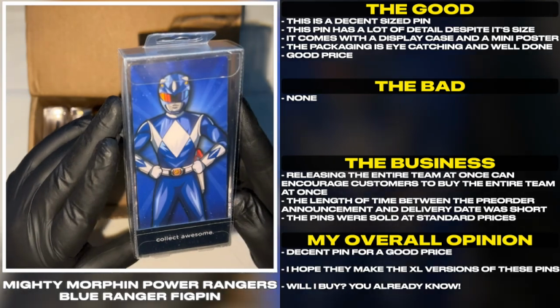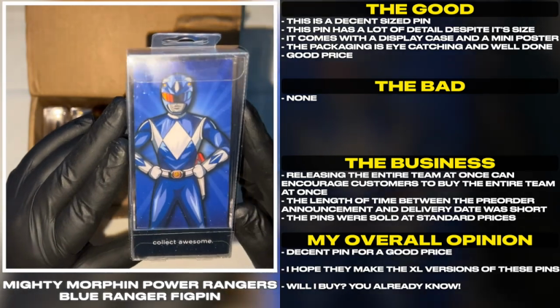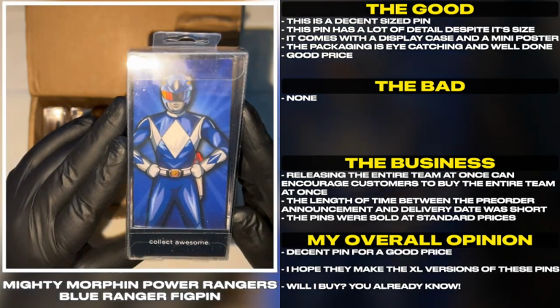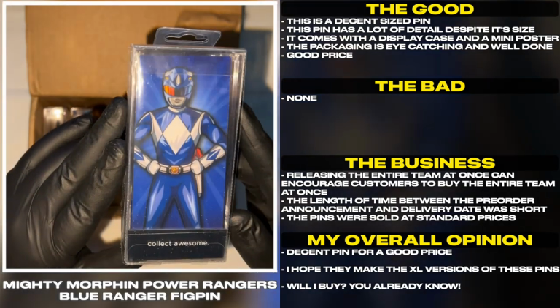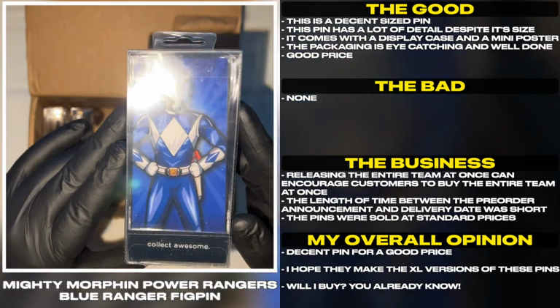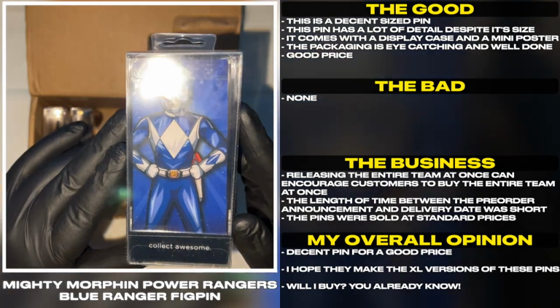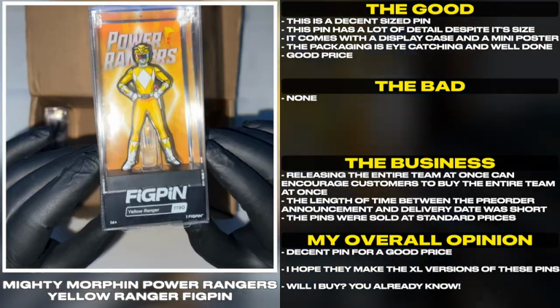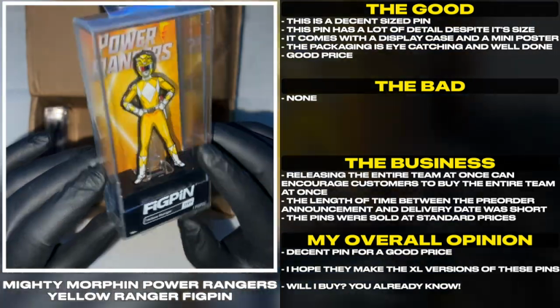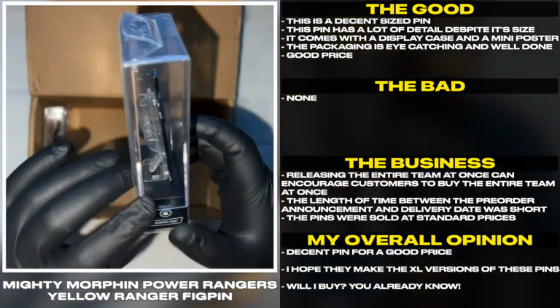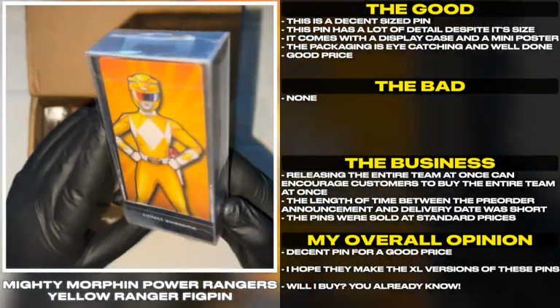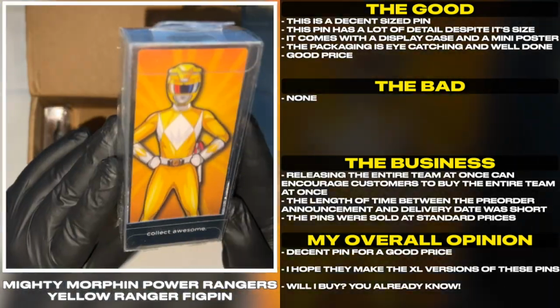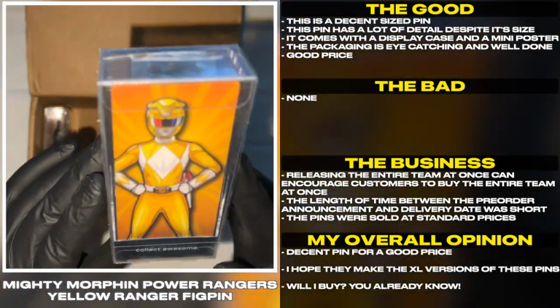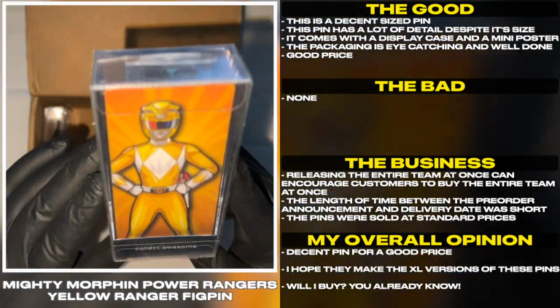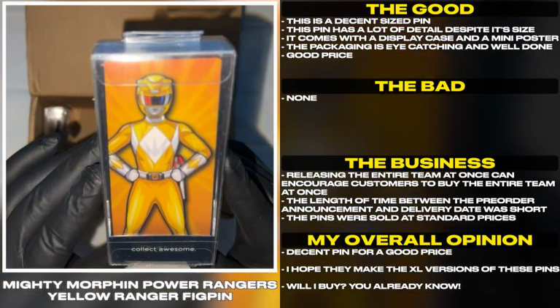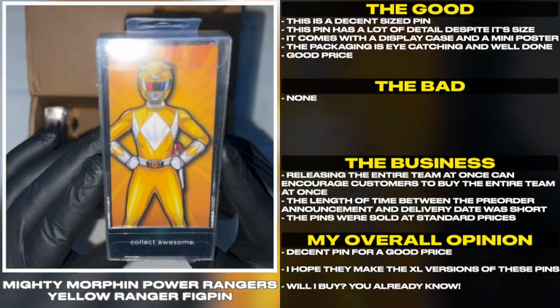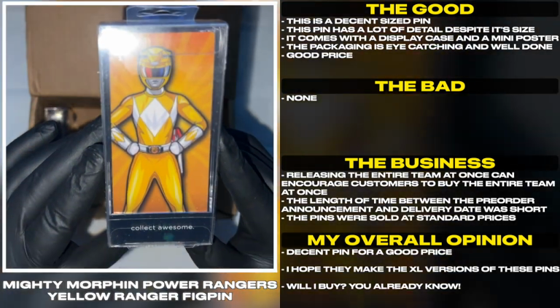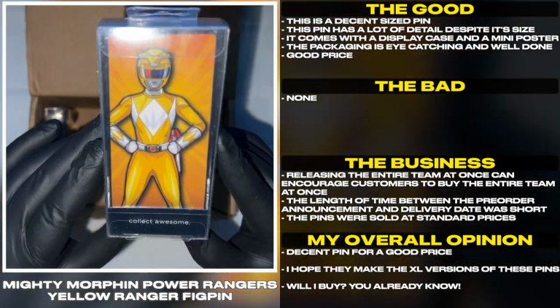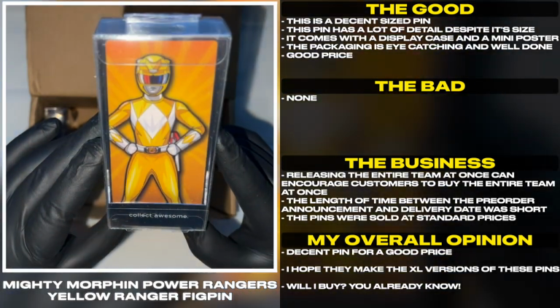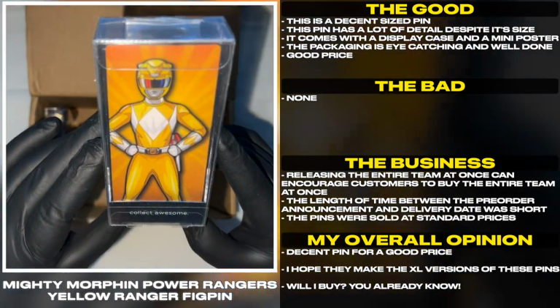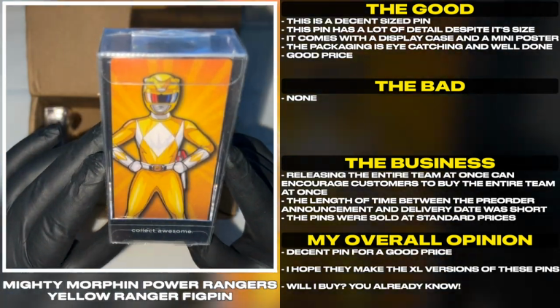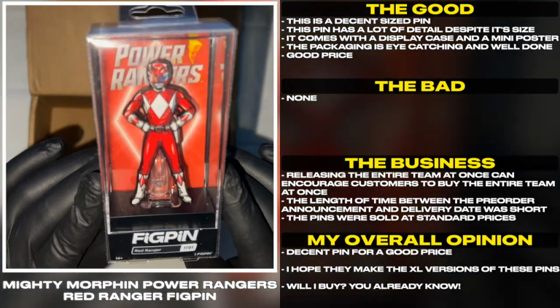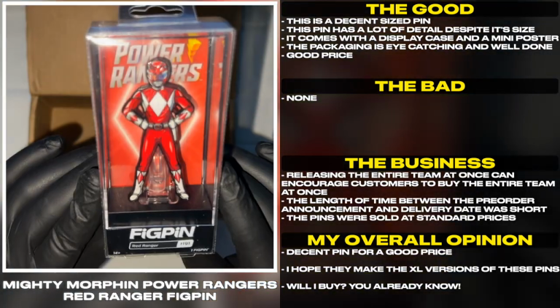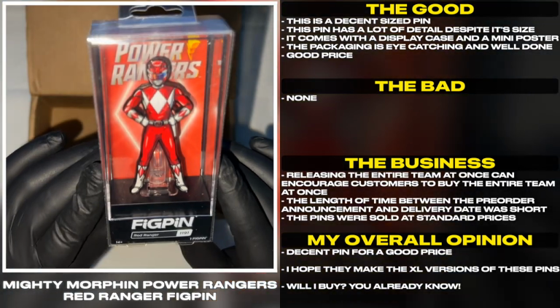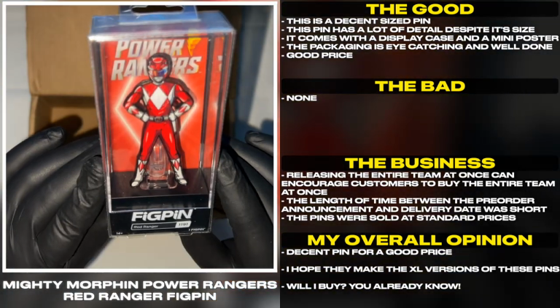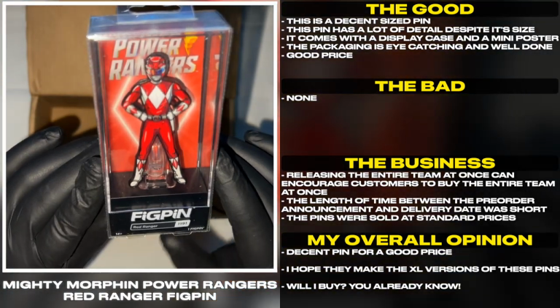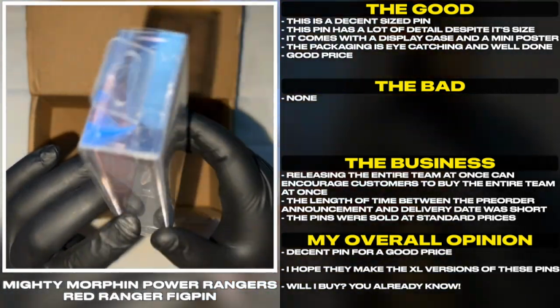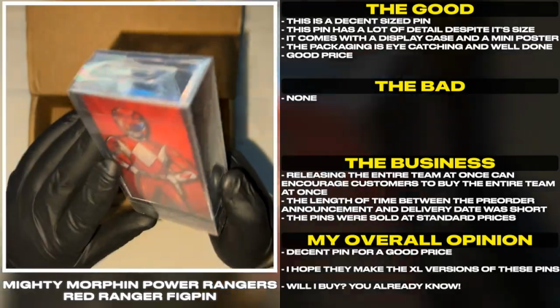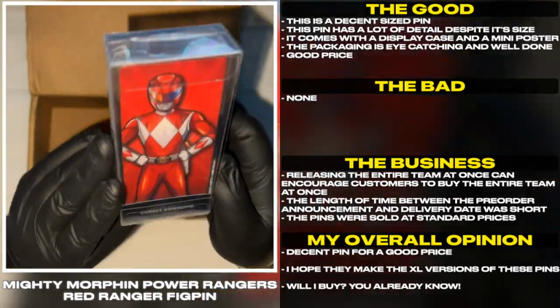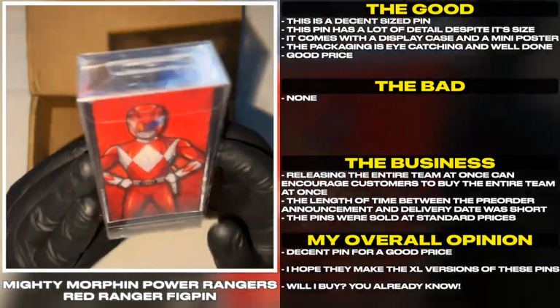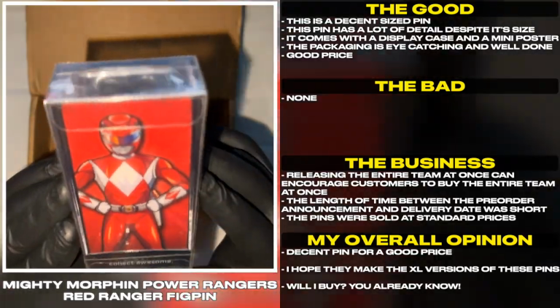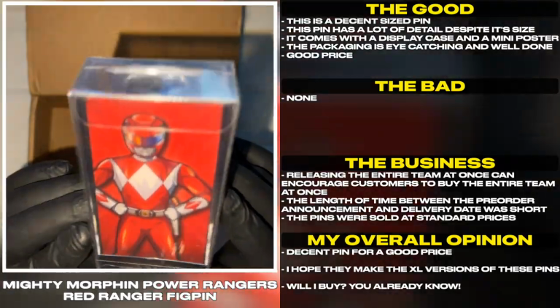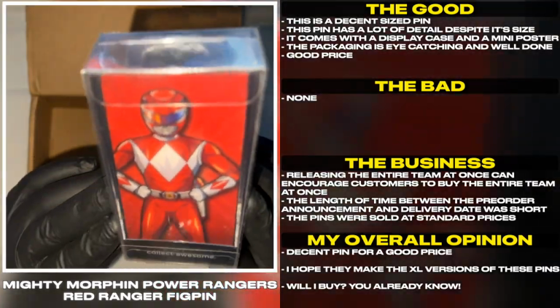Decent pin for a good price. I hope they make the XL versions of these pins. Will I buy? You already know!